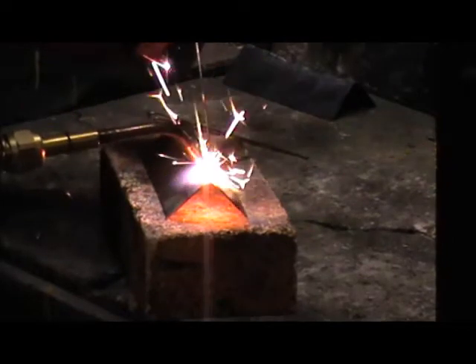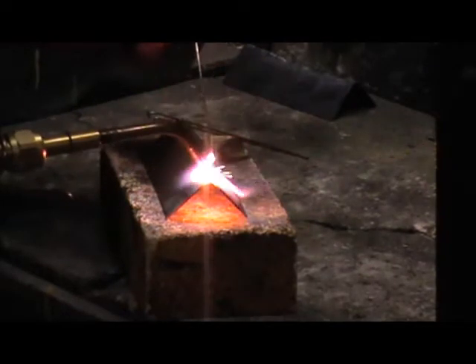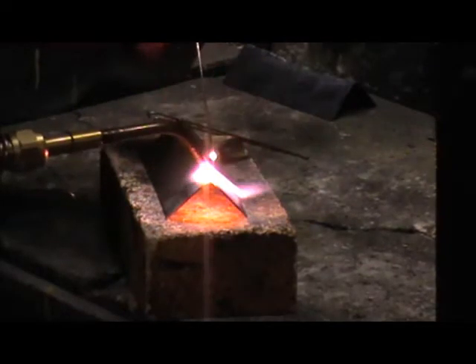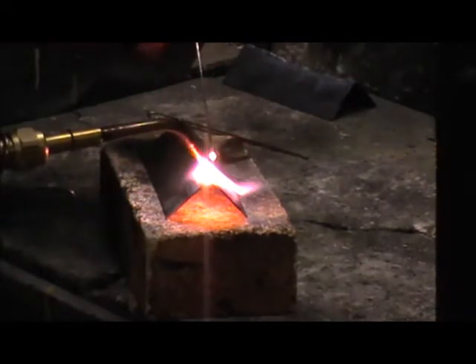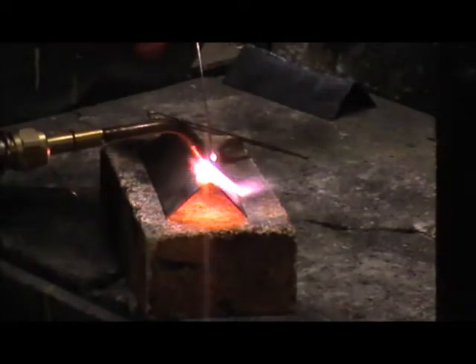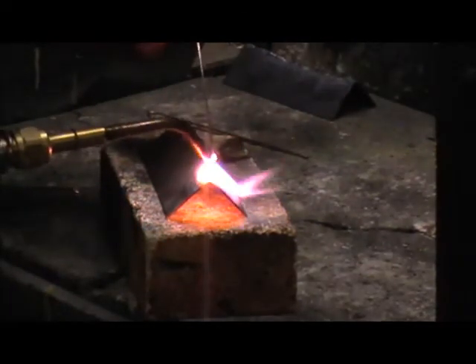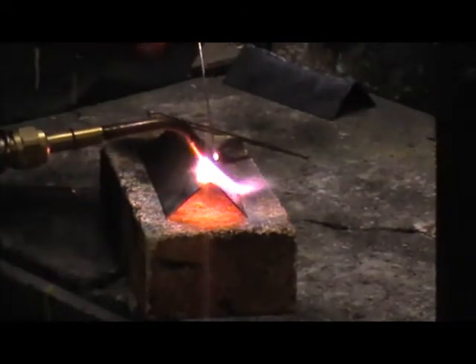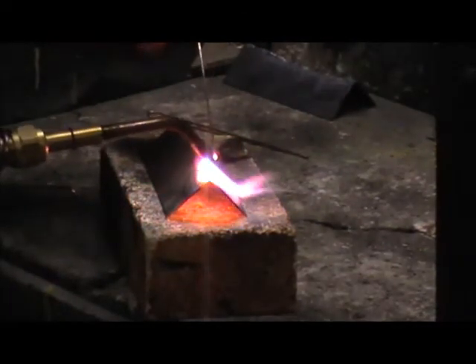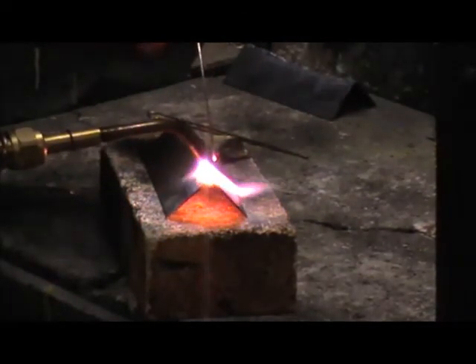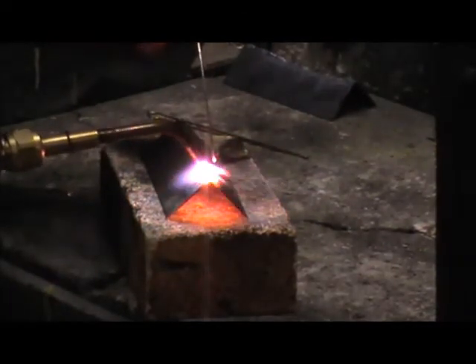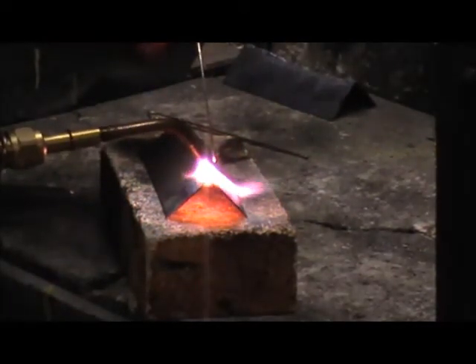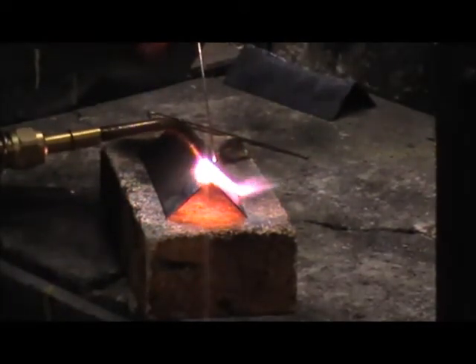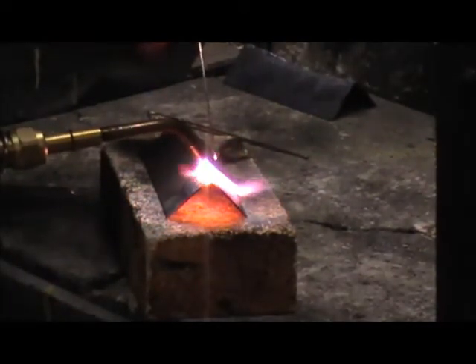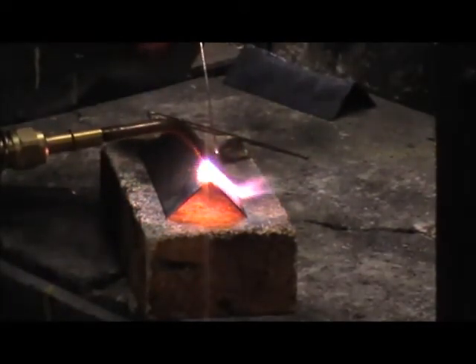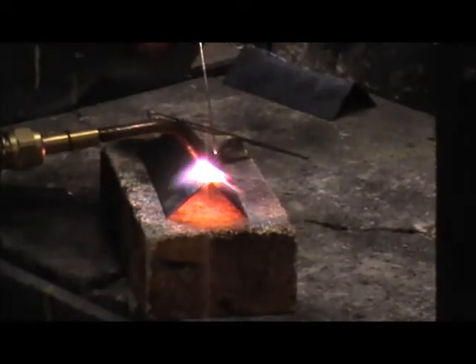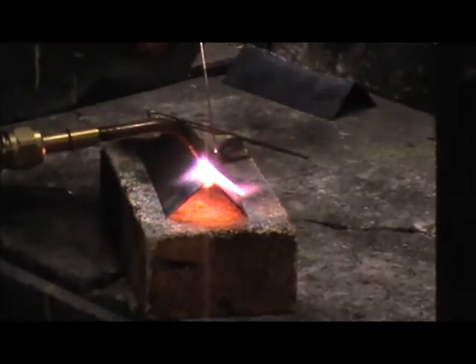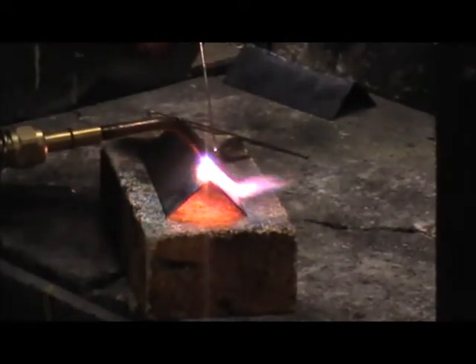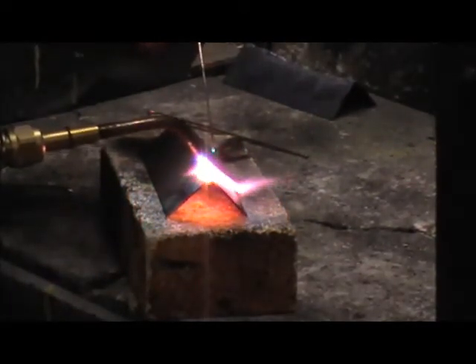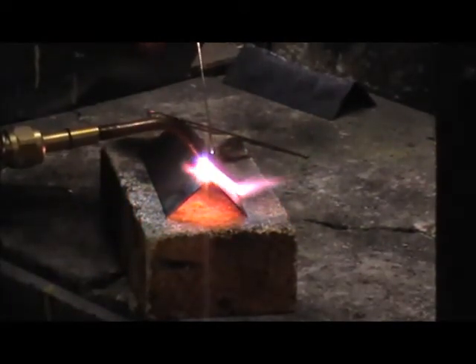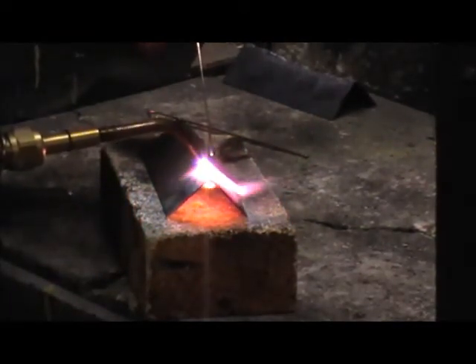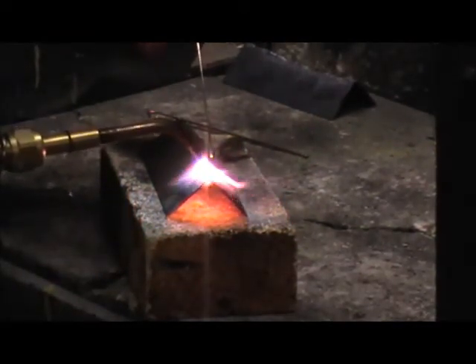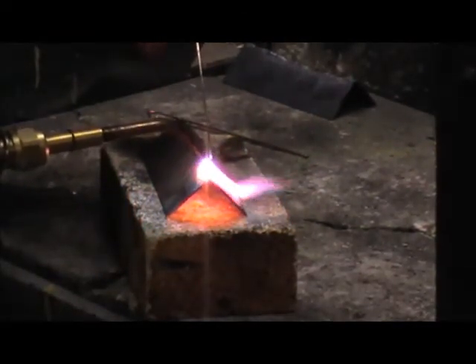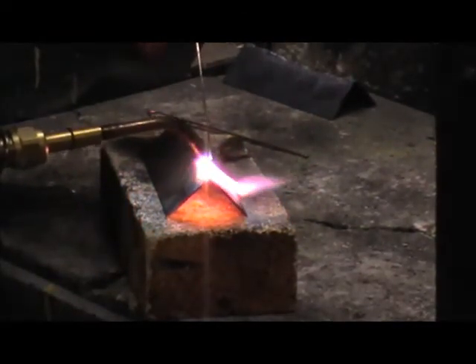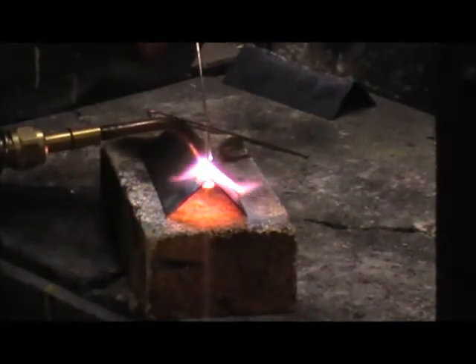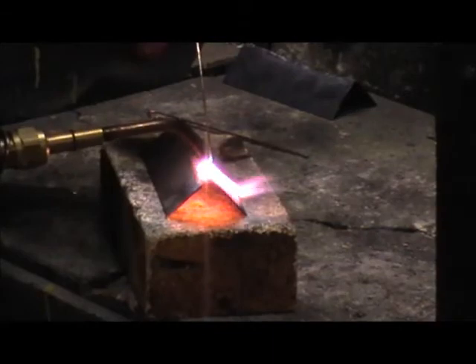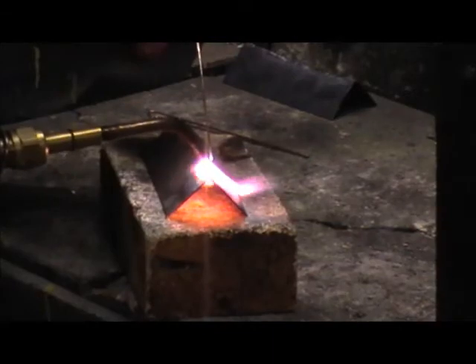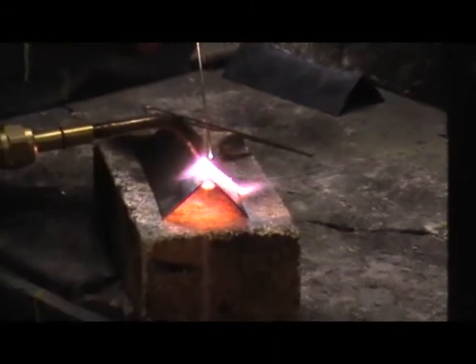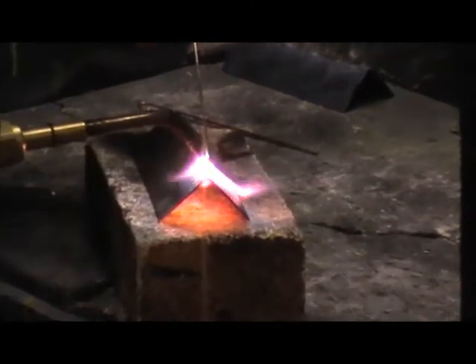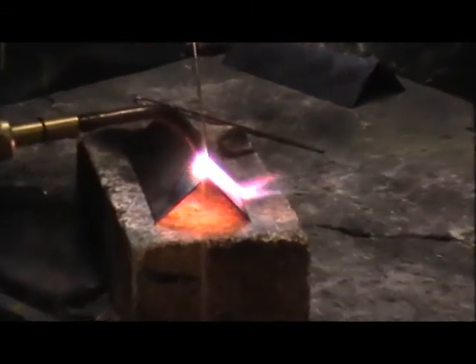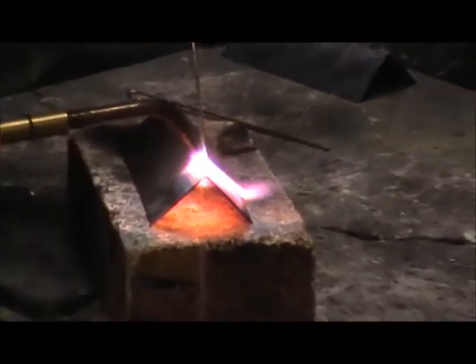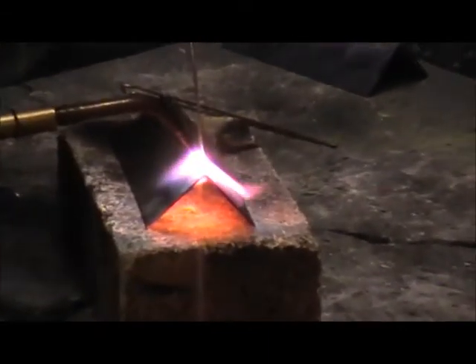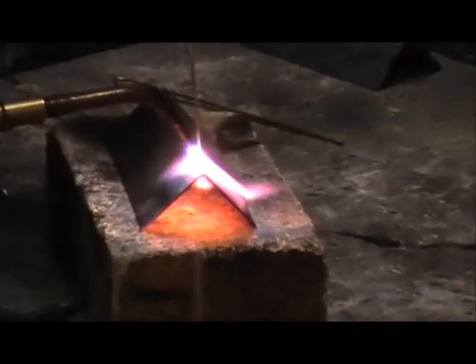So what we're doing here is we're creating a molten pool and then bringing in the filler rod which will melt.